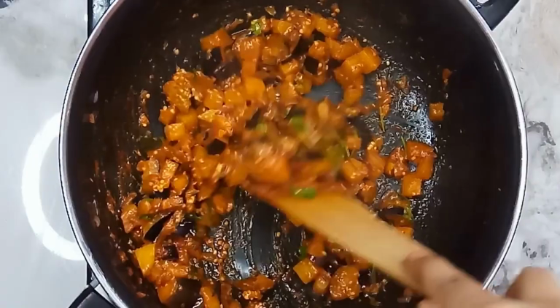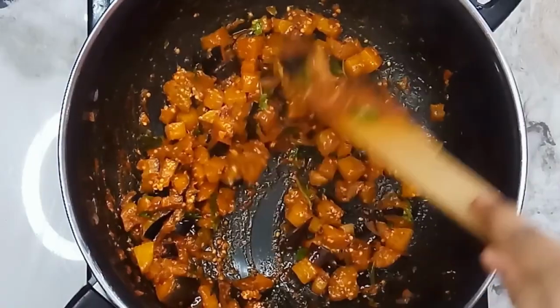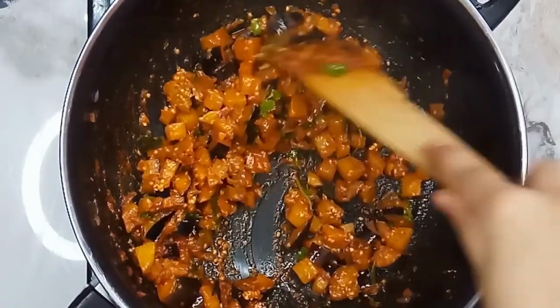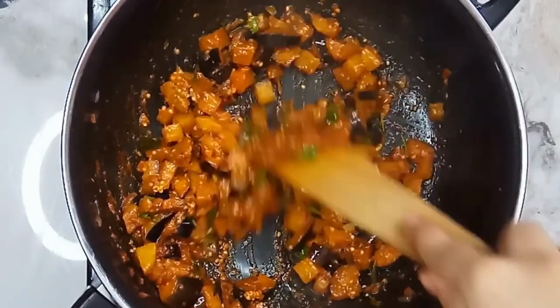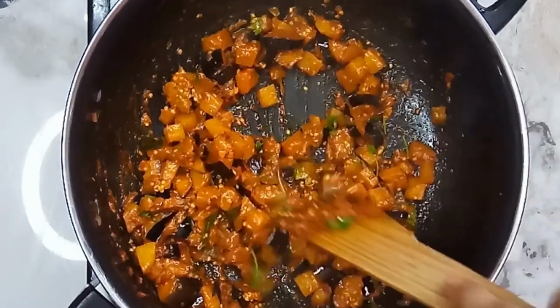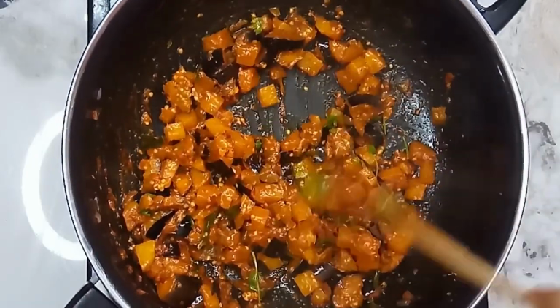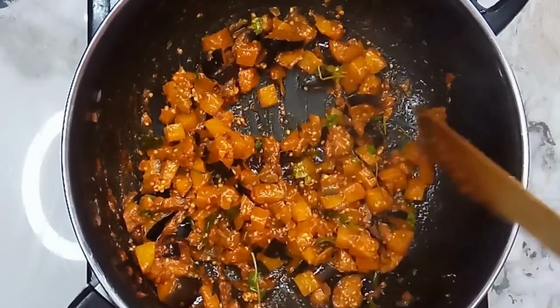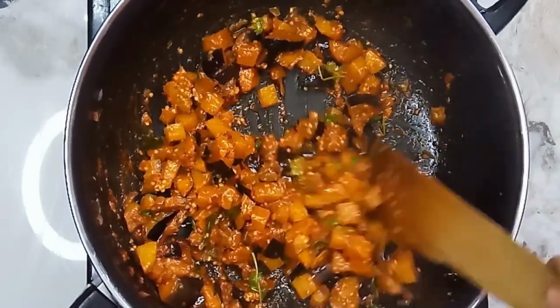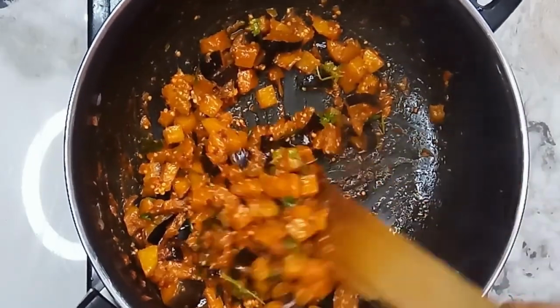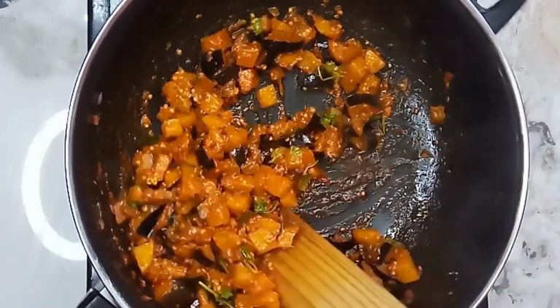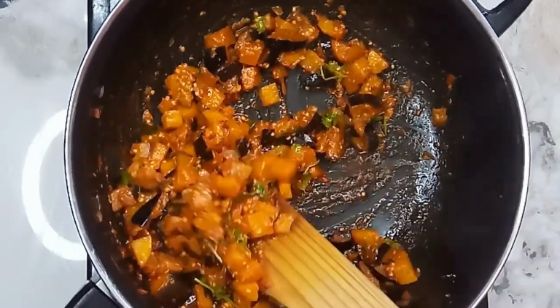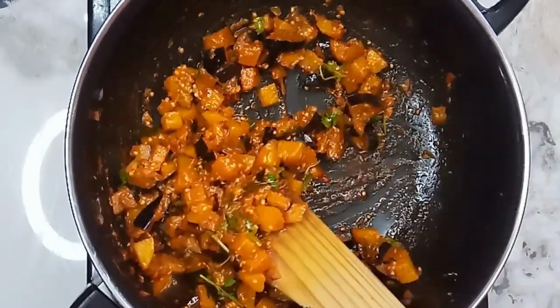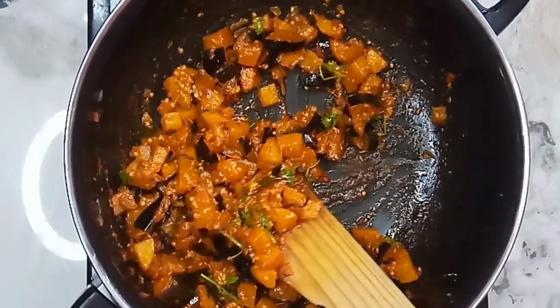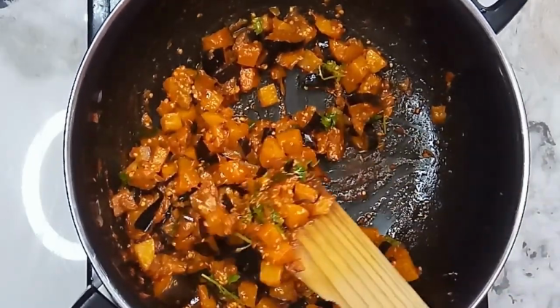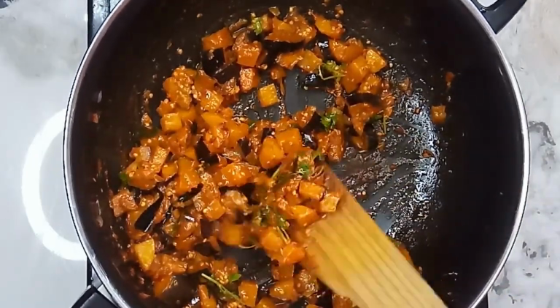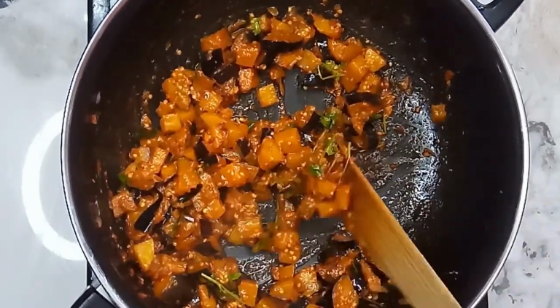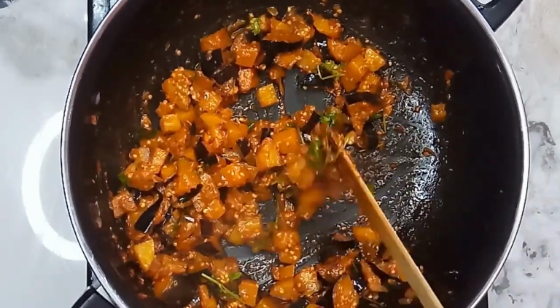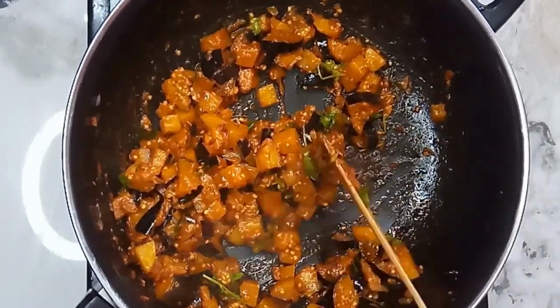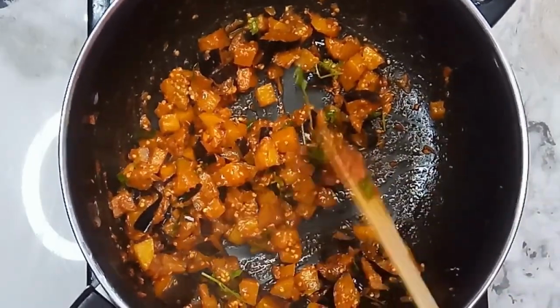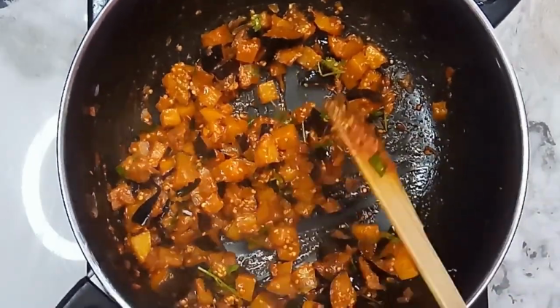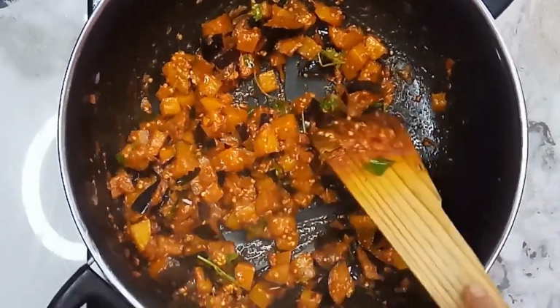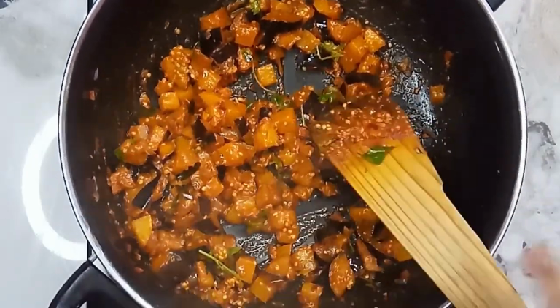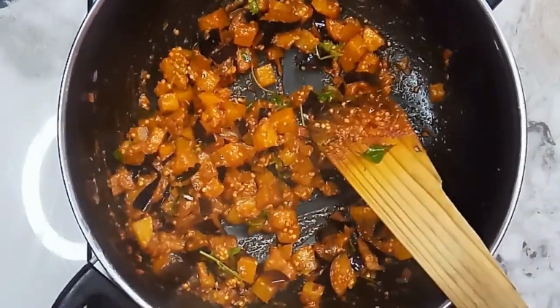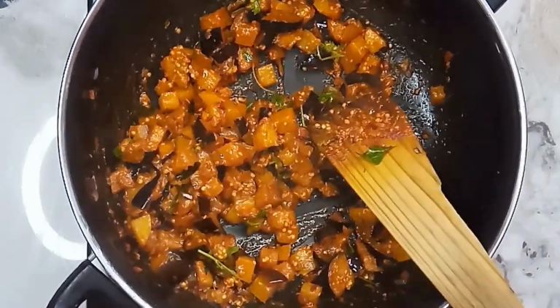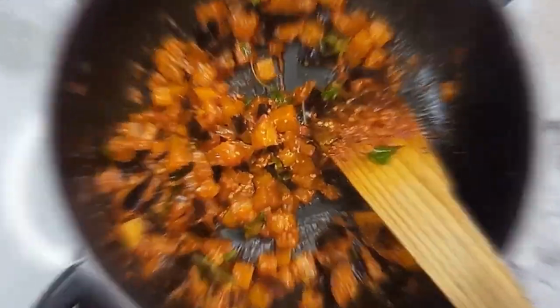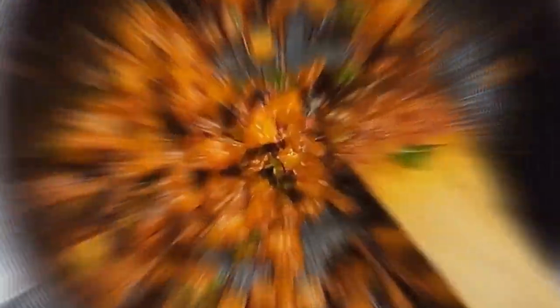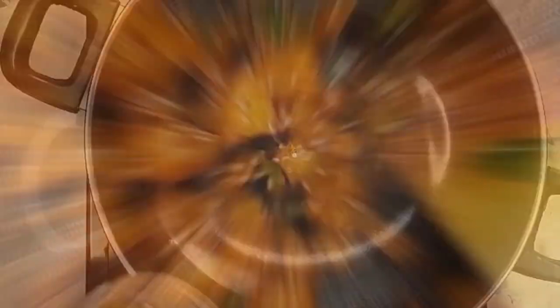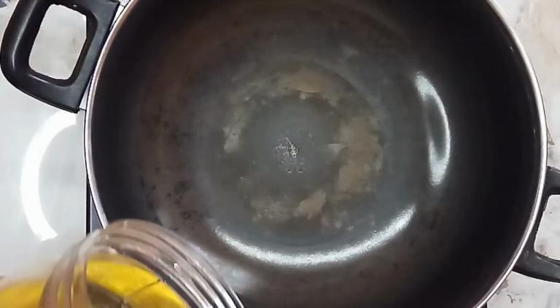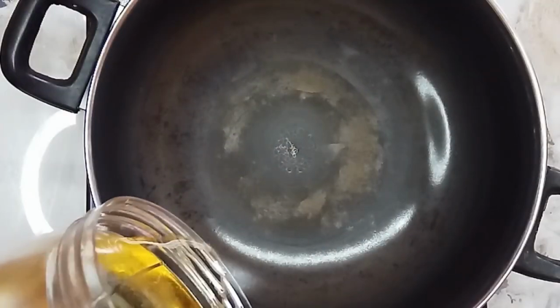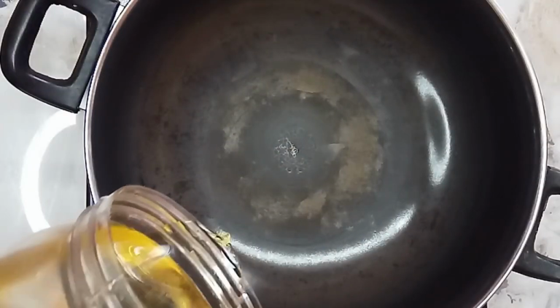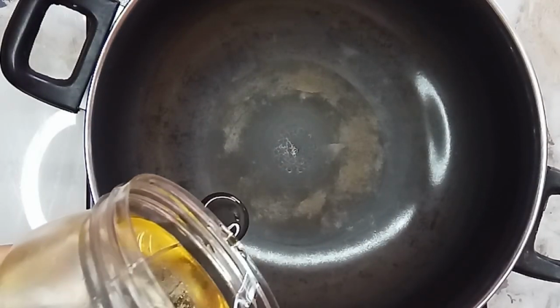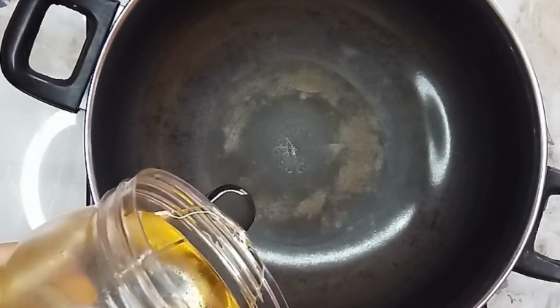Hey y'all, so now I'm going to show you a taste of the lunchbox recipe.